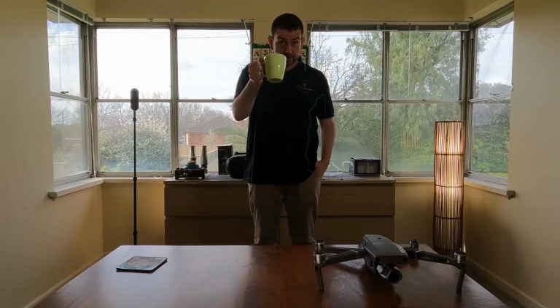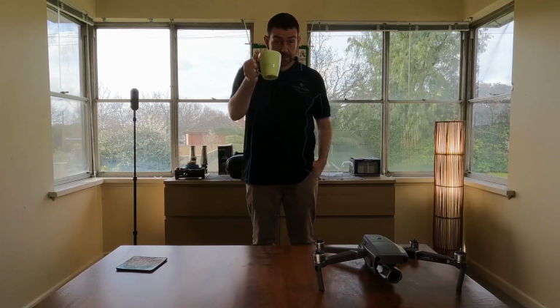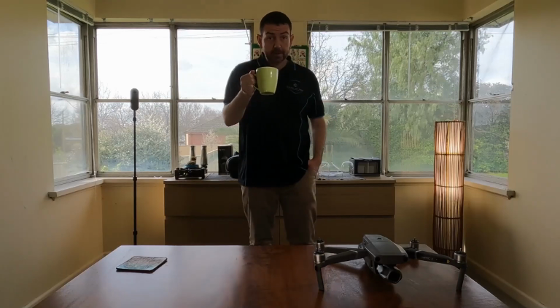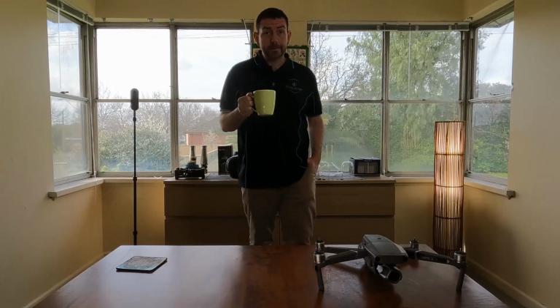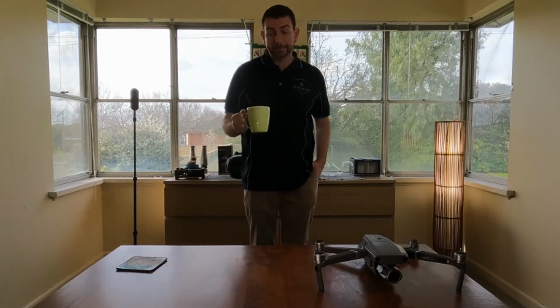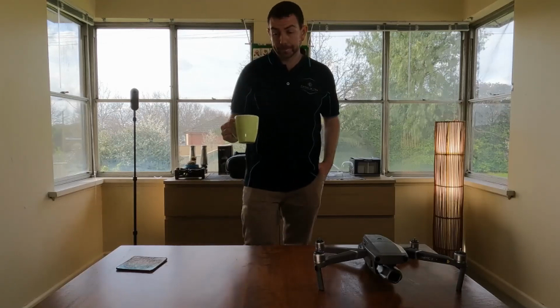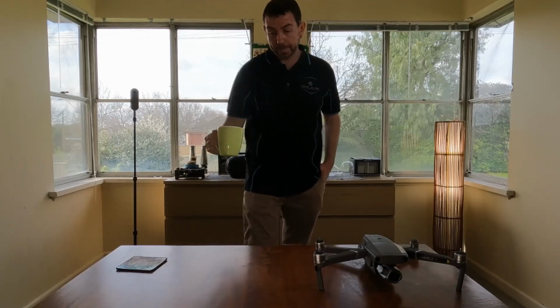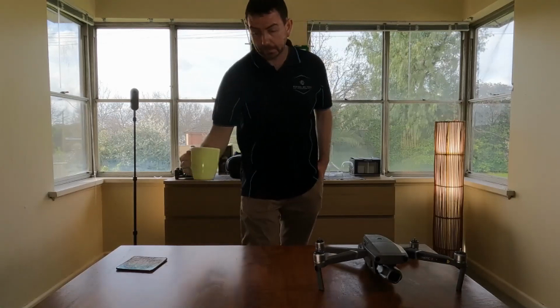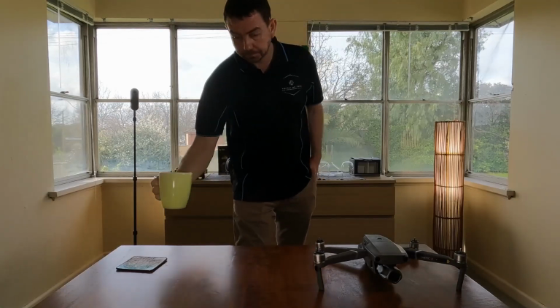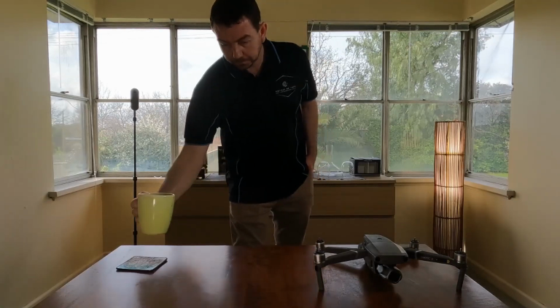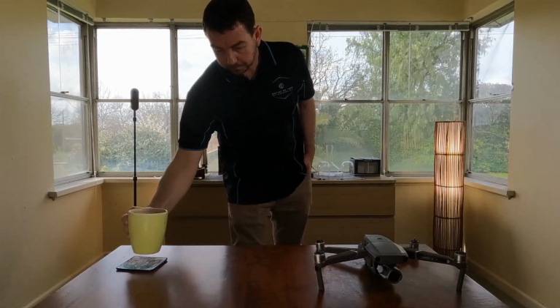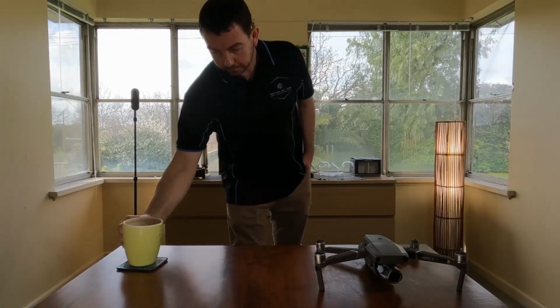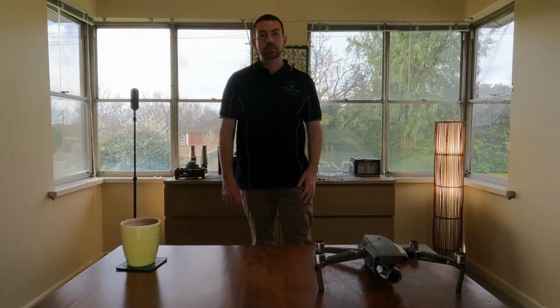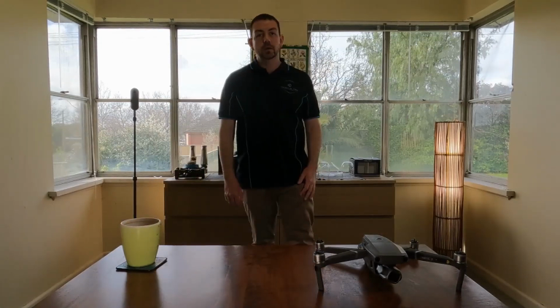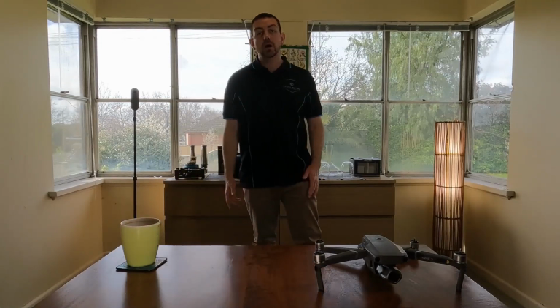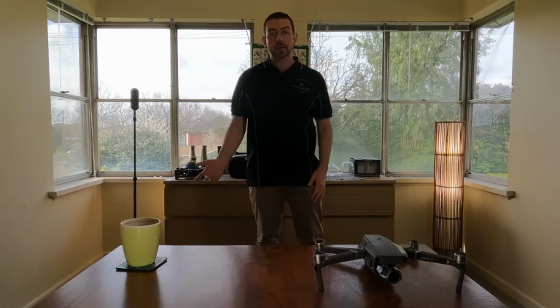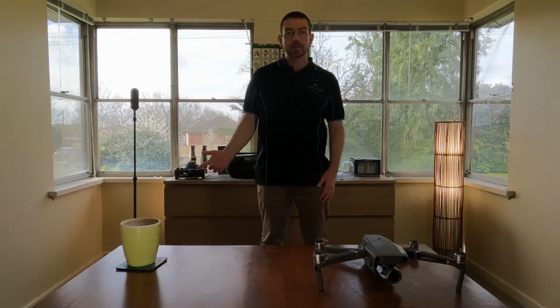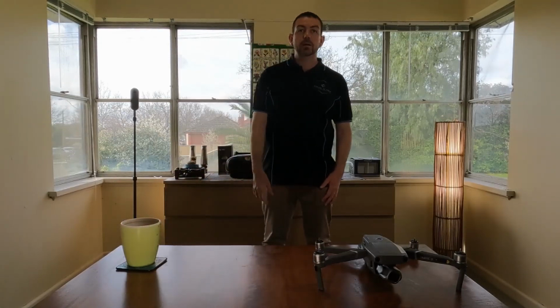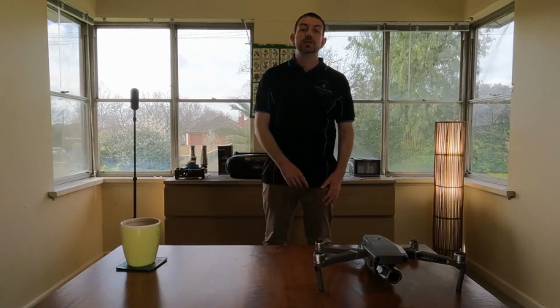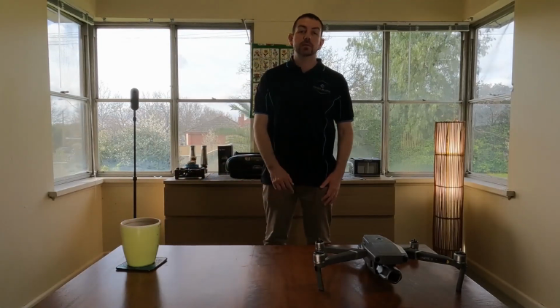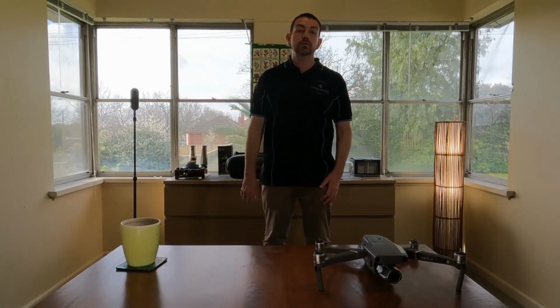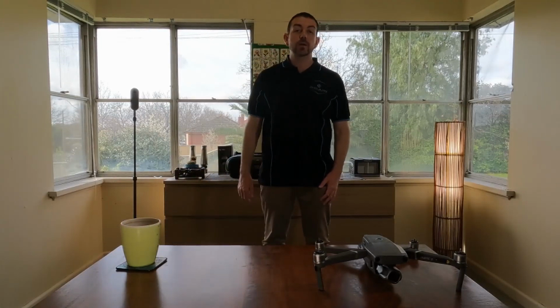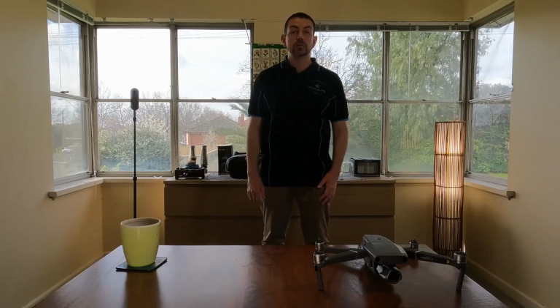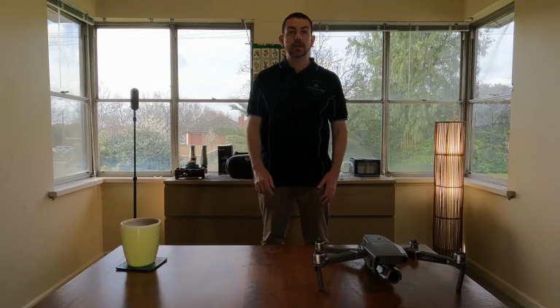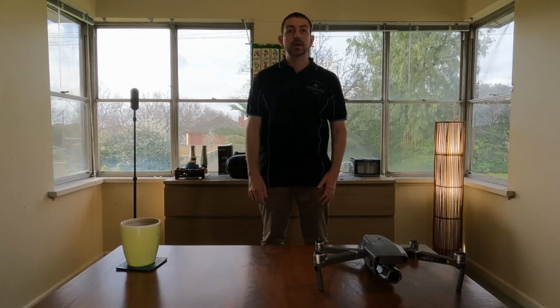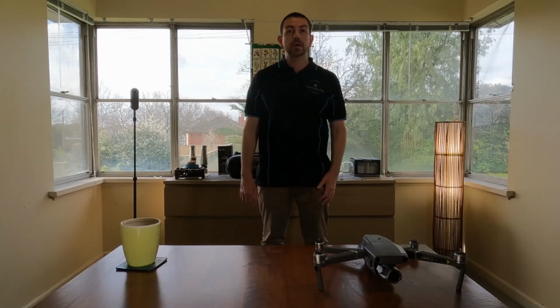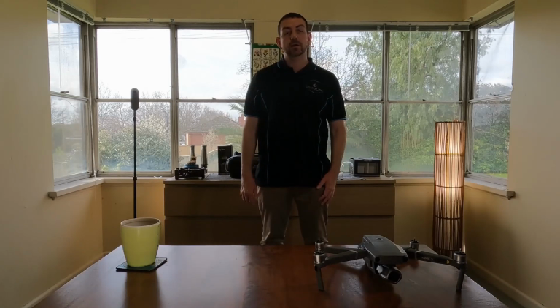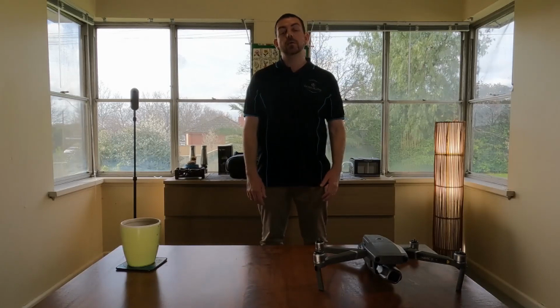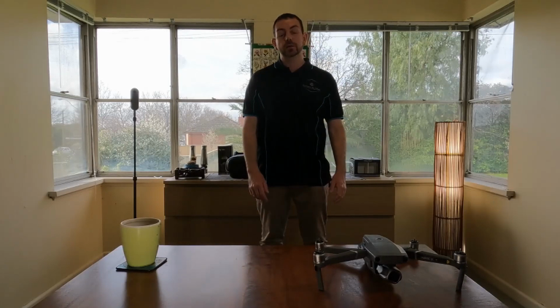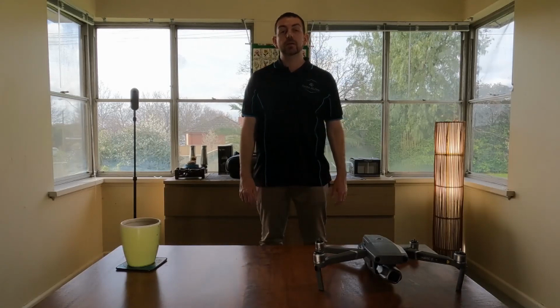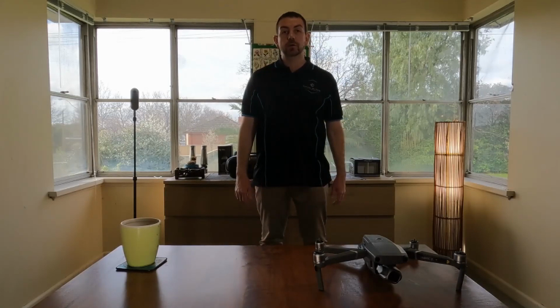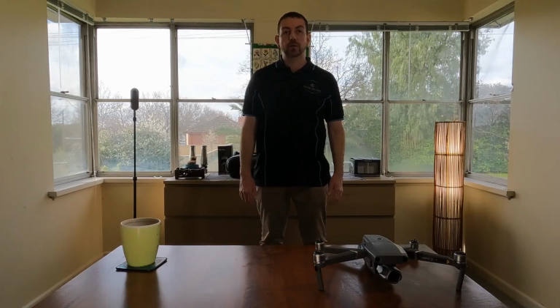Cheers. Hi, my name is Tim Wheeler from Virtual Me There, and I am a real estate photographer.